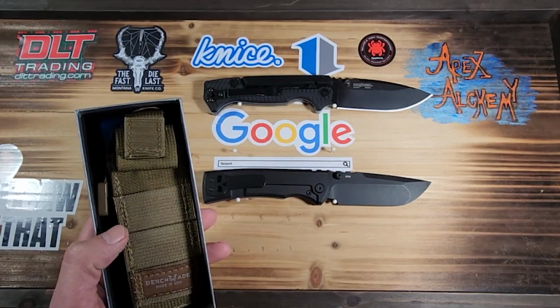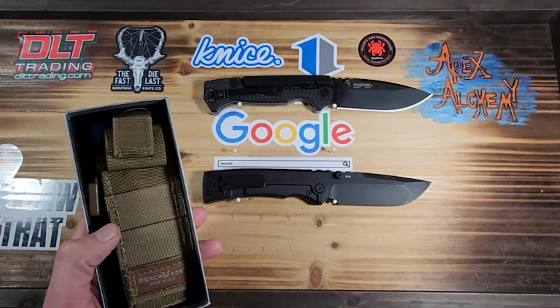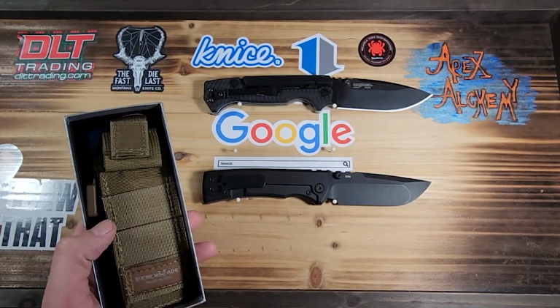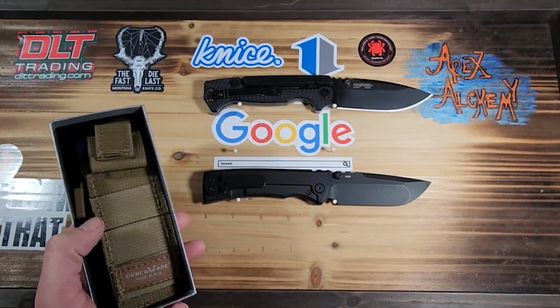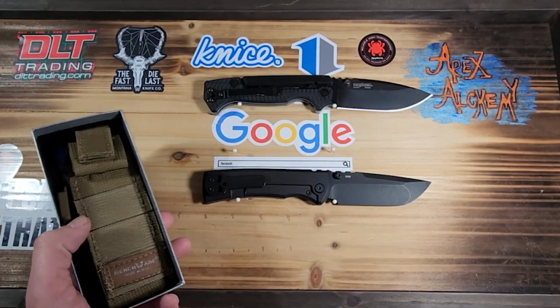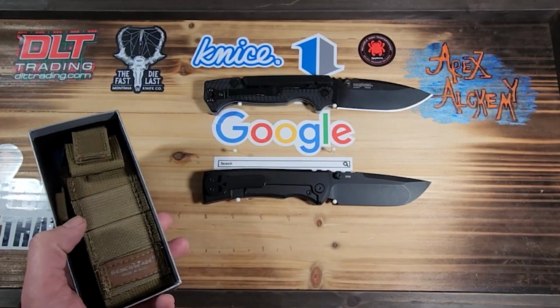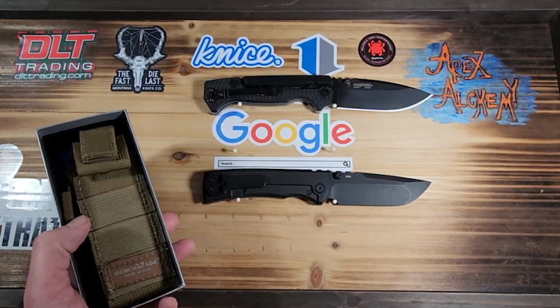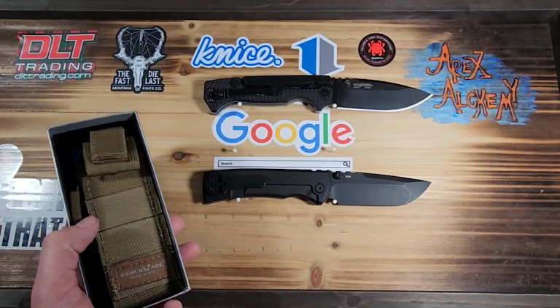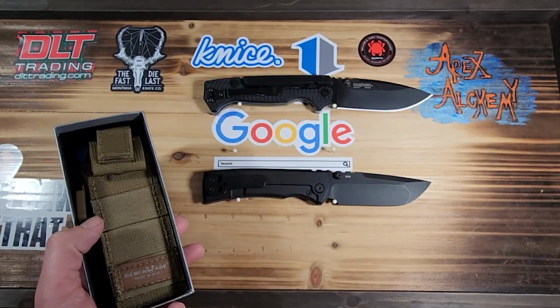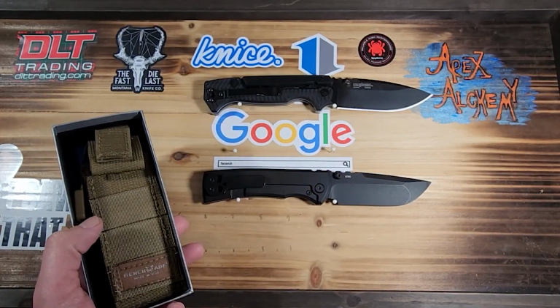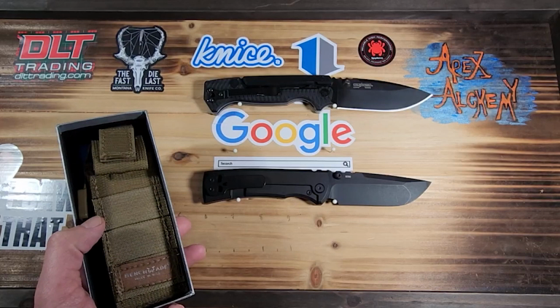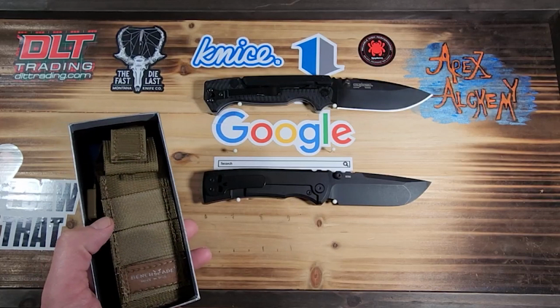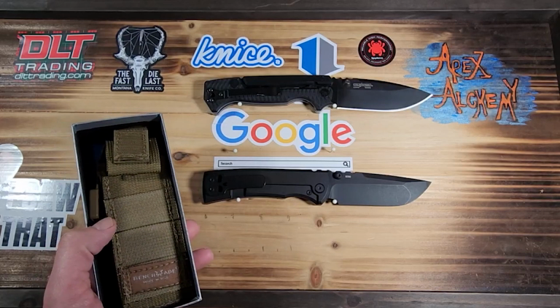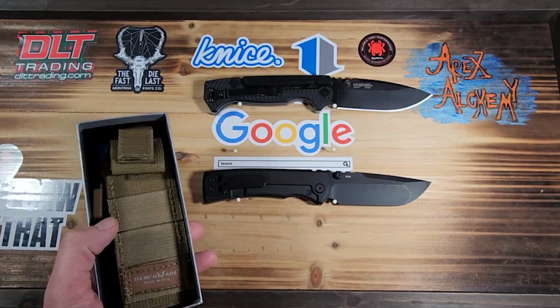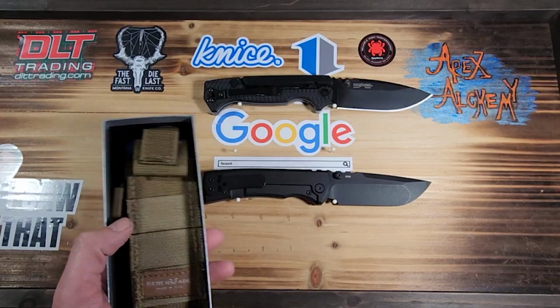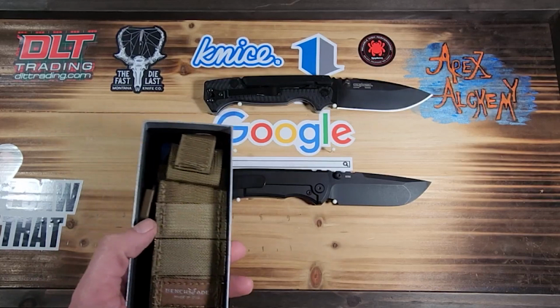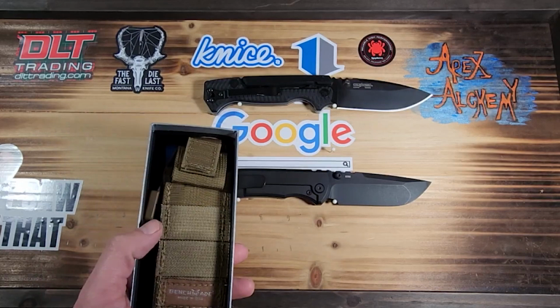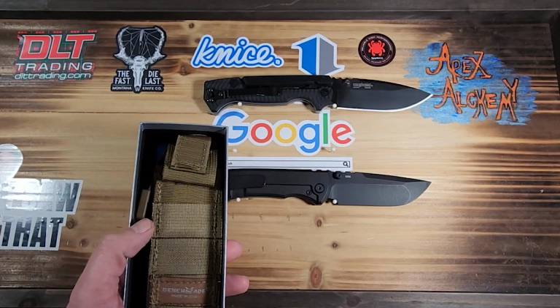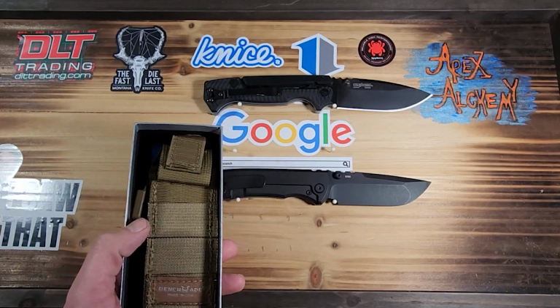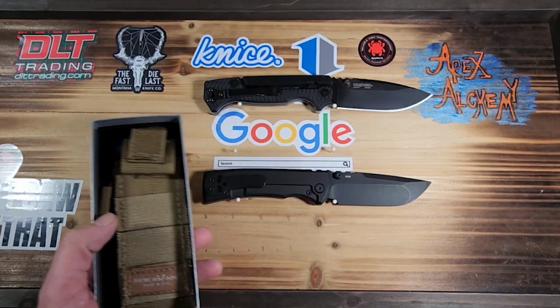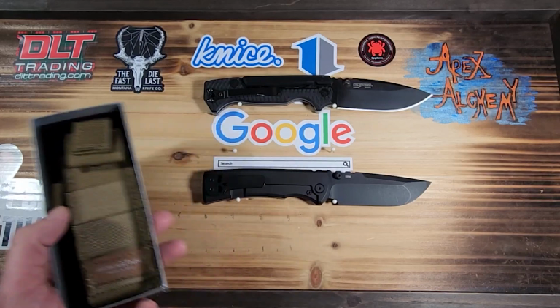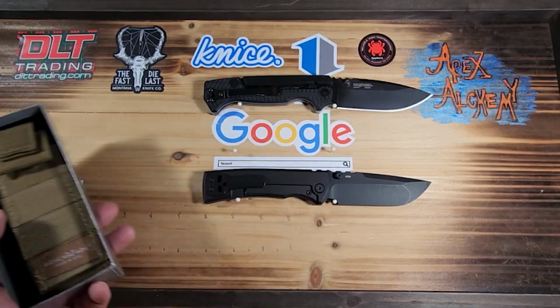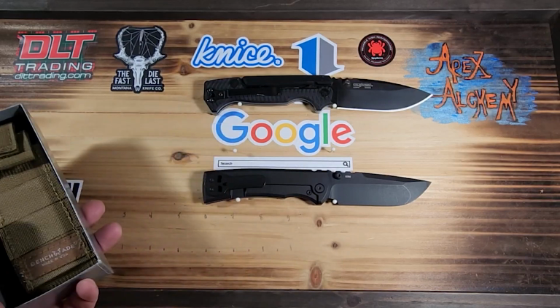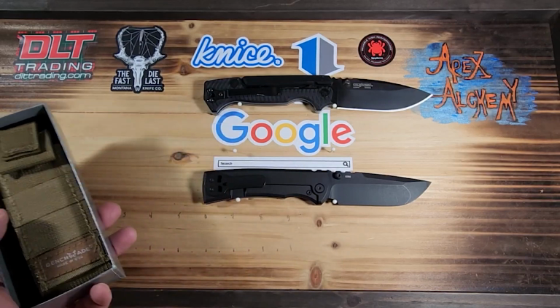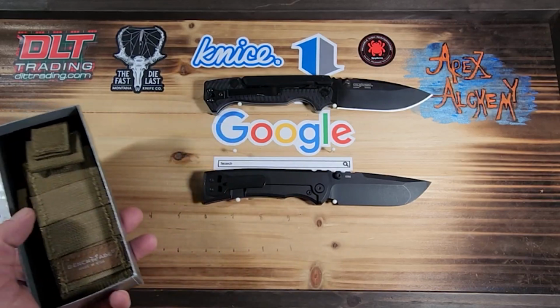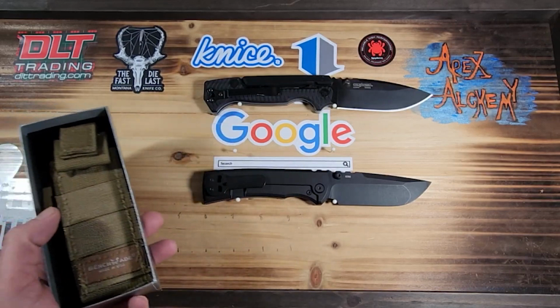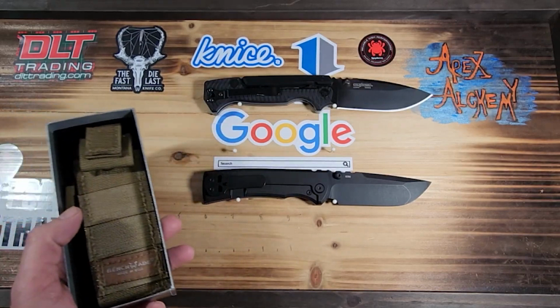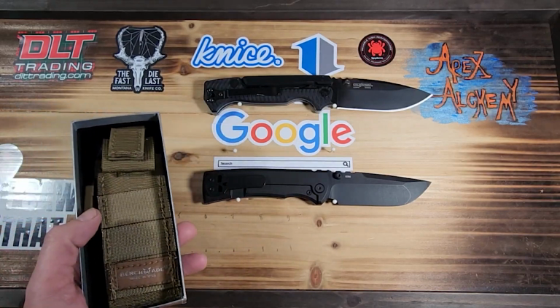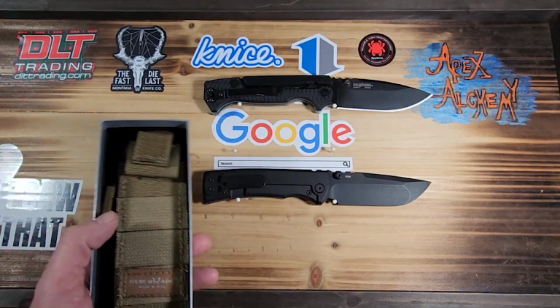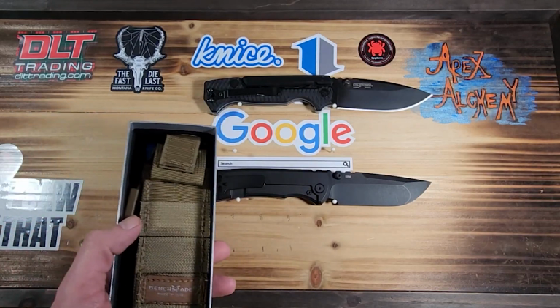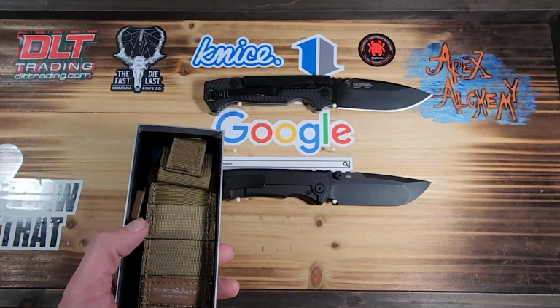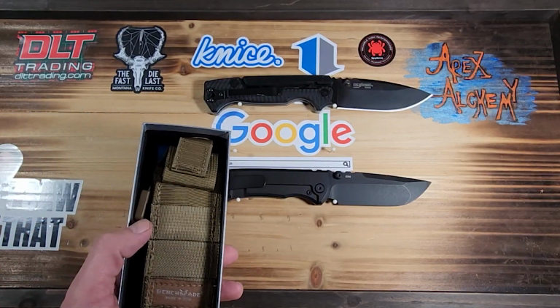I'm going to have to come up with something a little more permanent for display, because this board isn't going to last forever. Putting these pins in — that crack just keeps getting bigger.